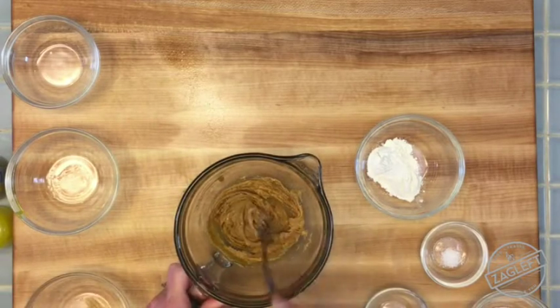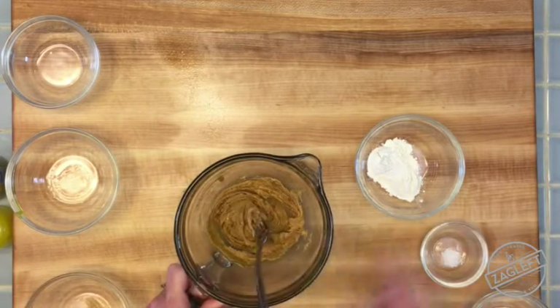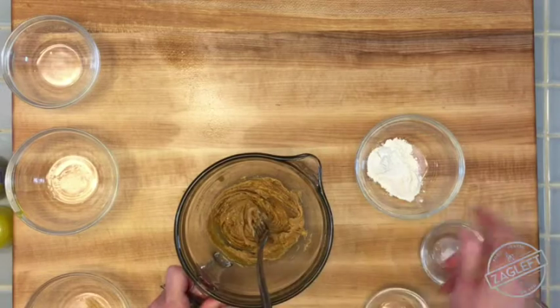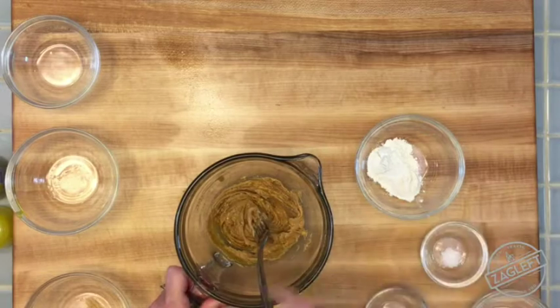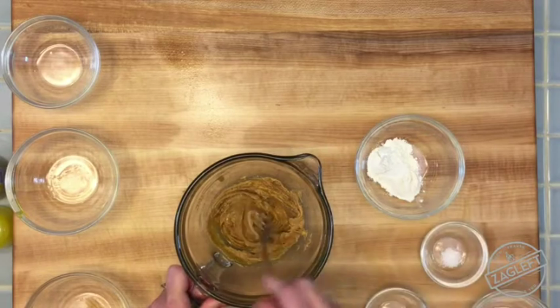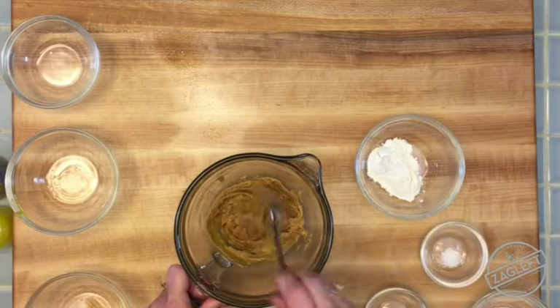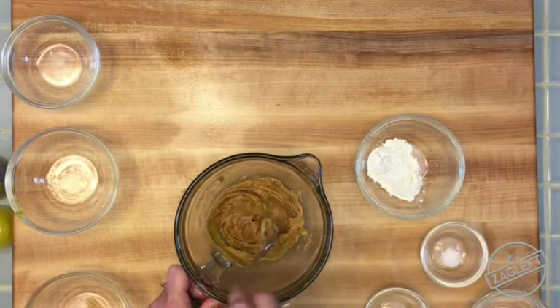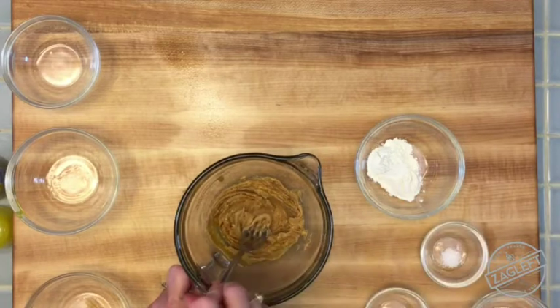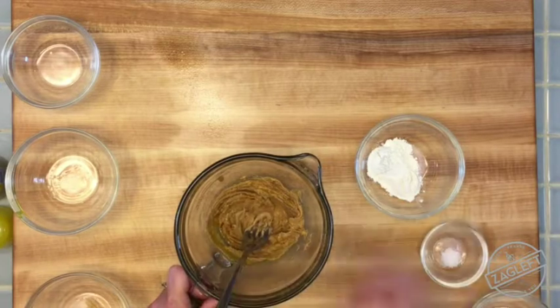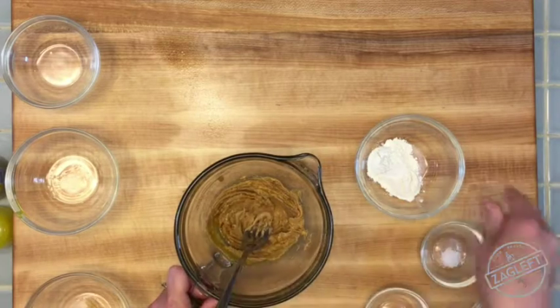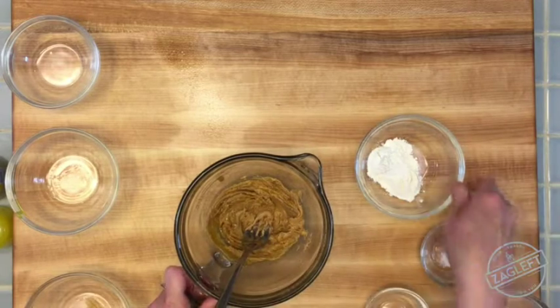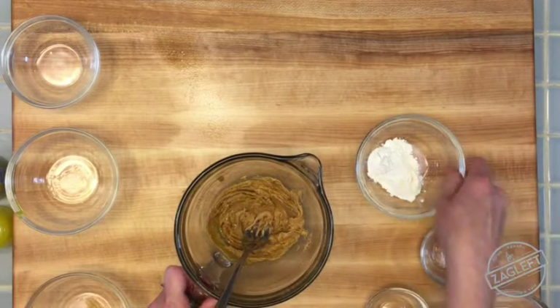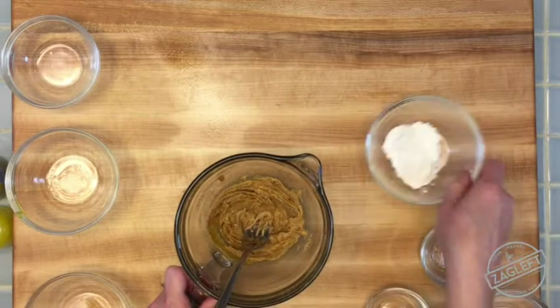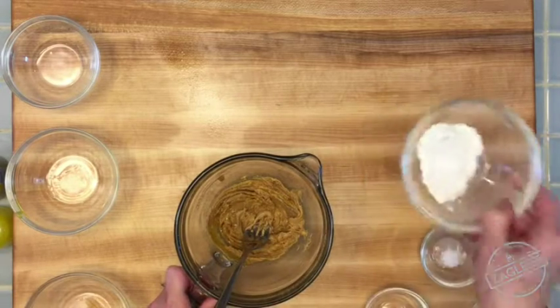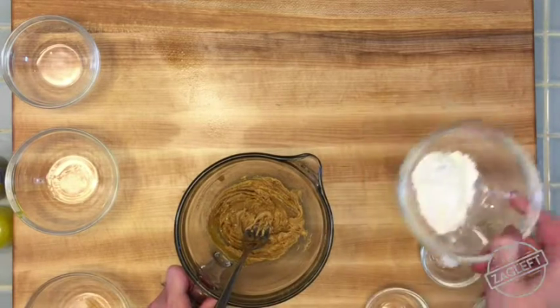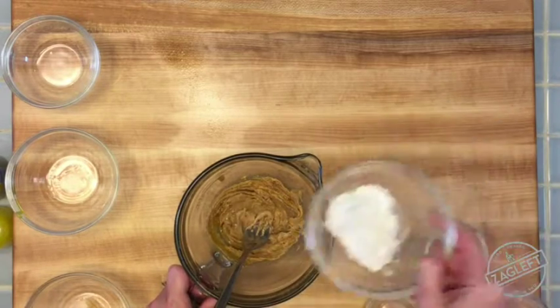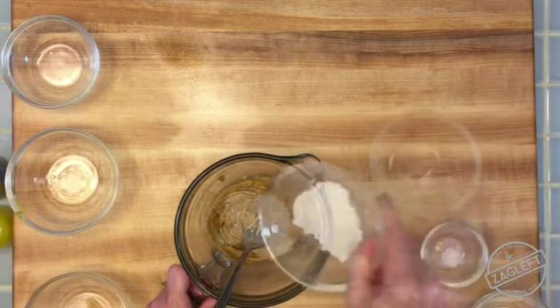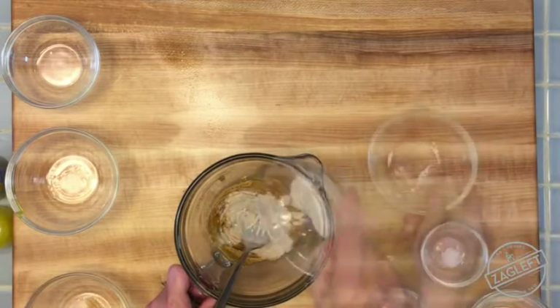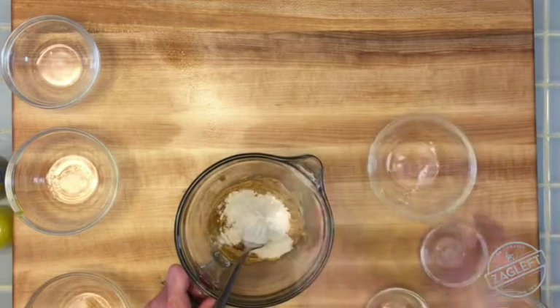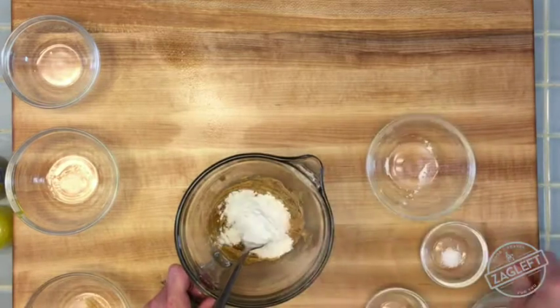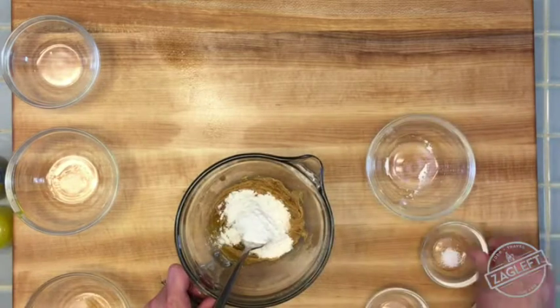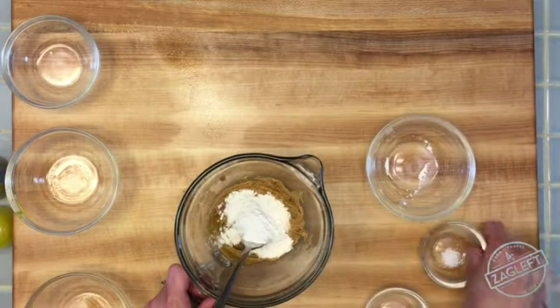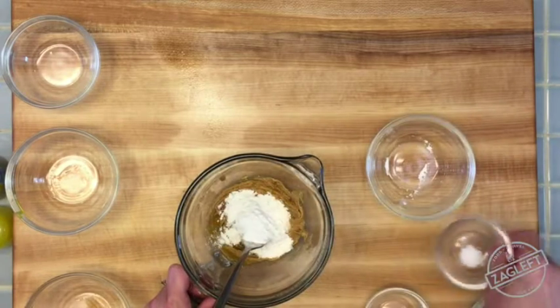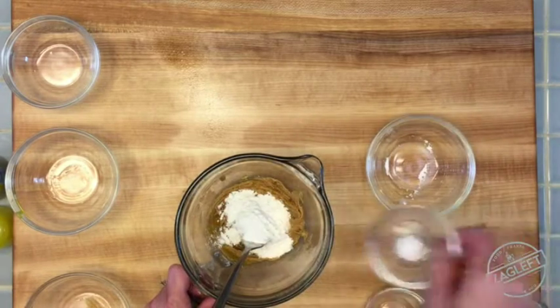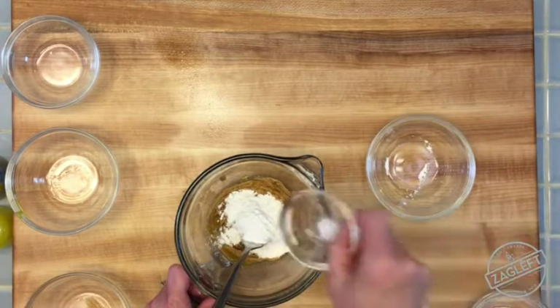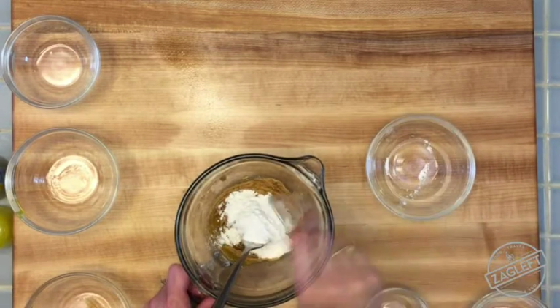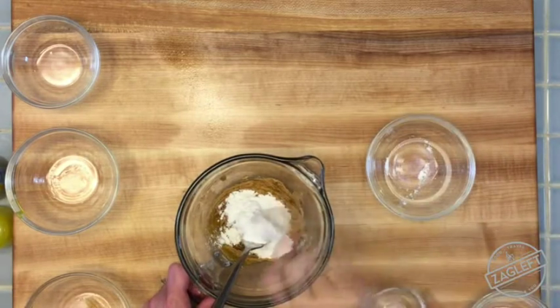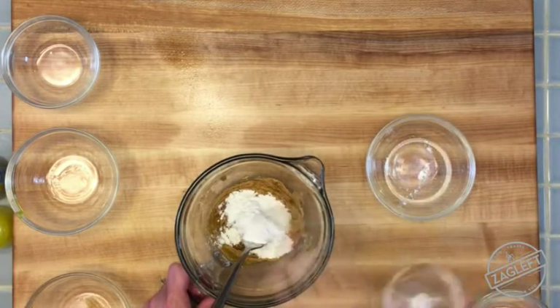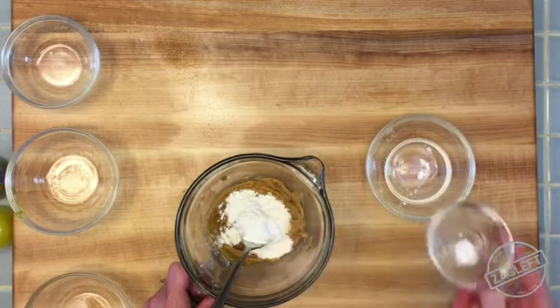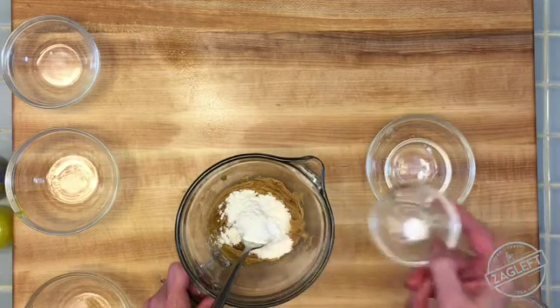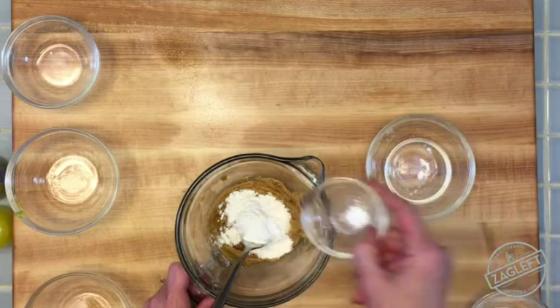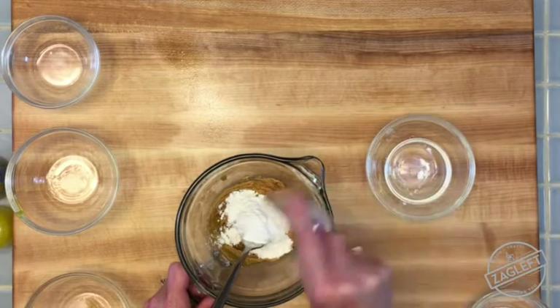Then we're going to mix in the dry ingredients. So we've got some flour, a little bit of salt, and a little bit of baking powder.